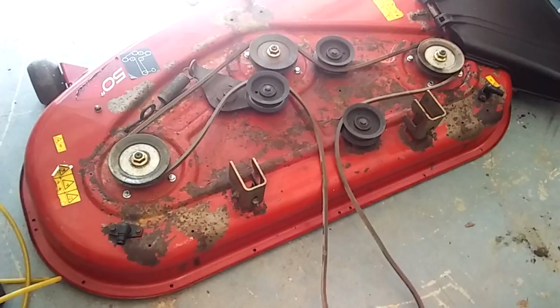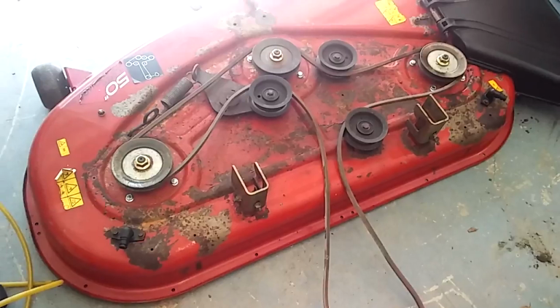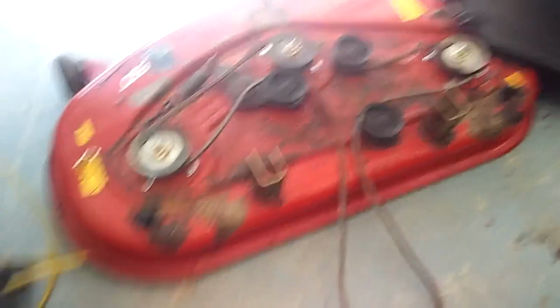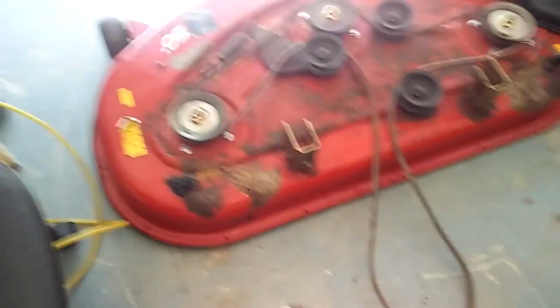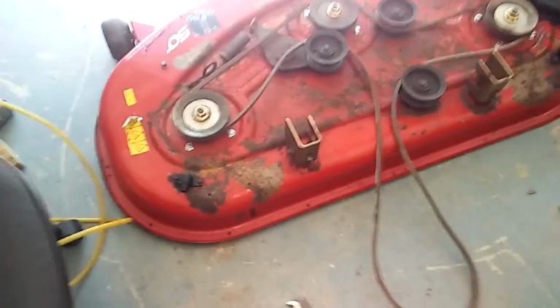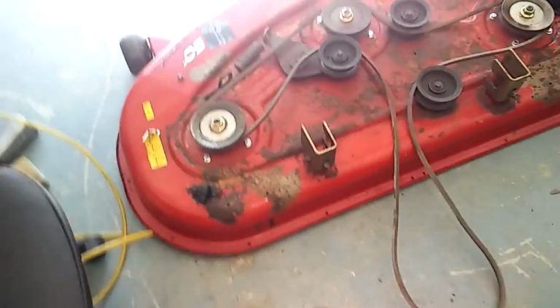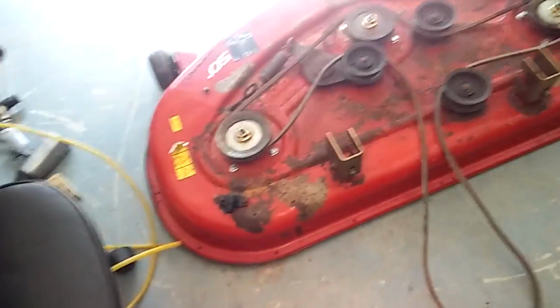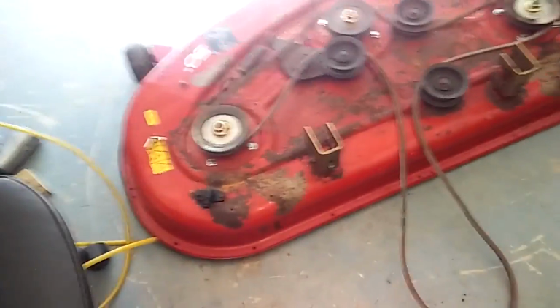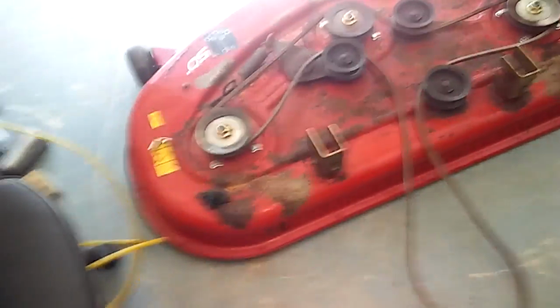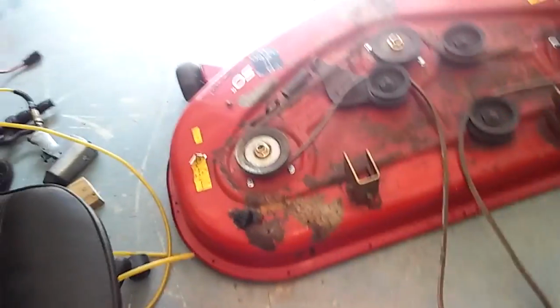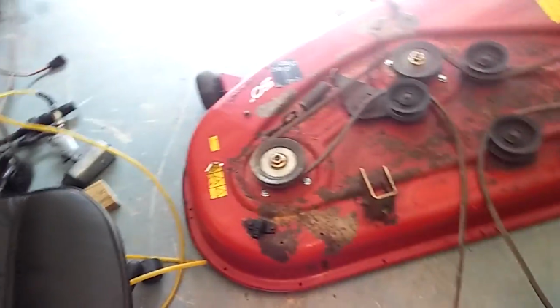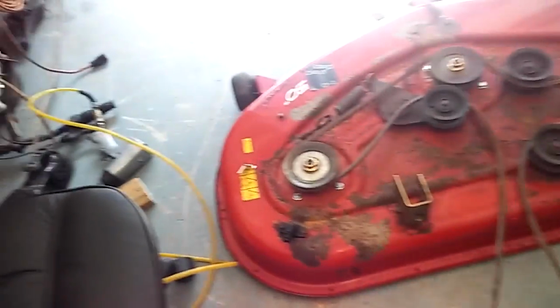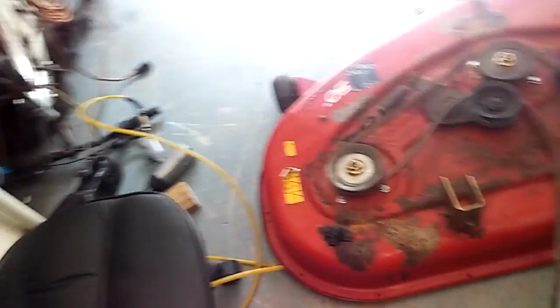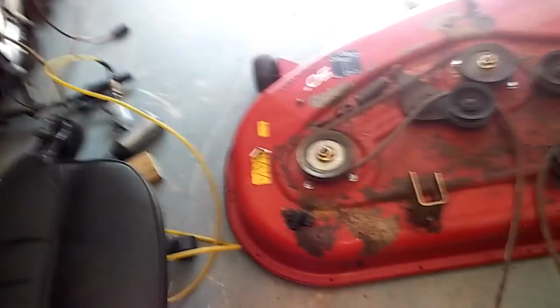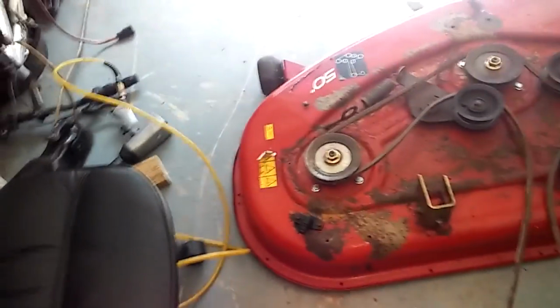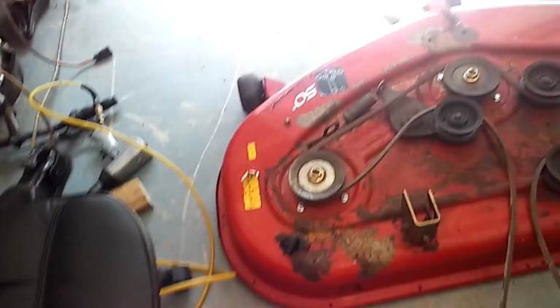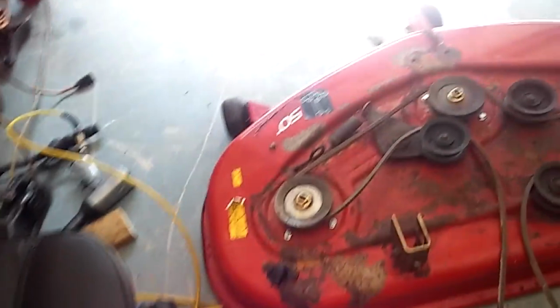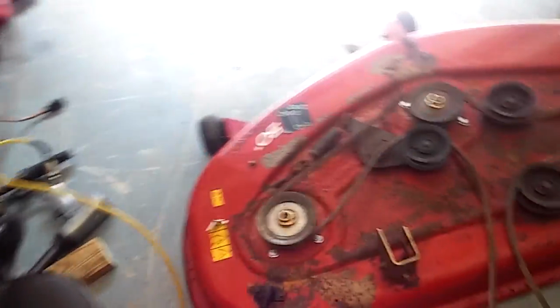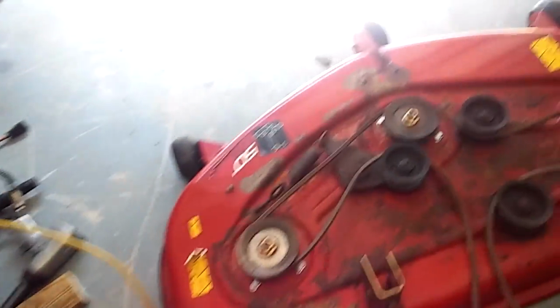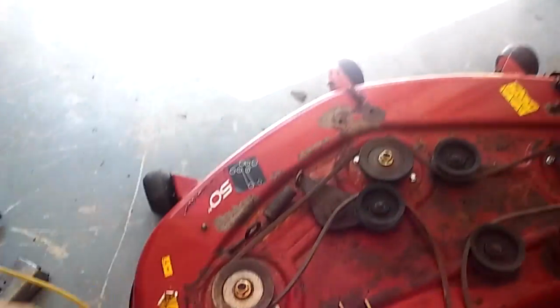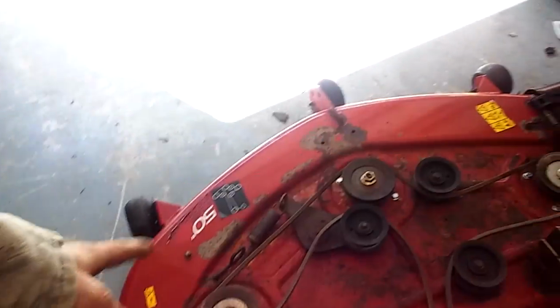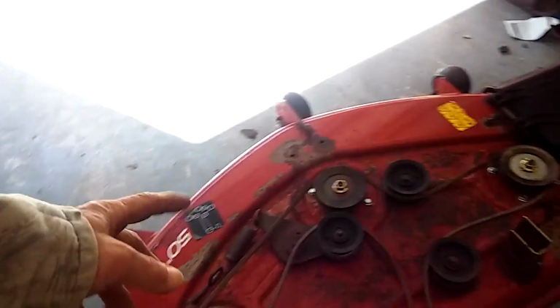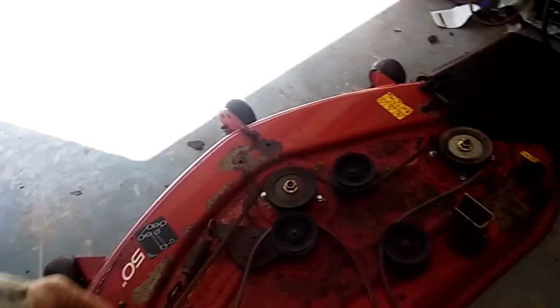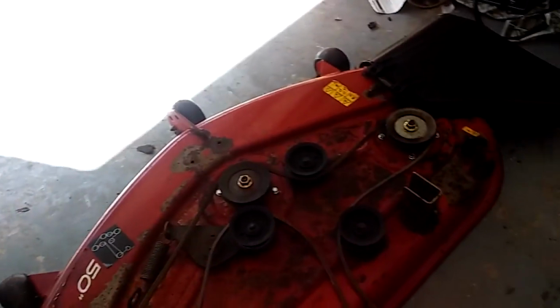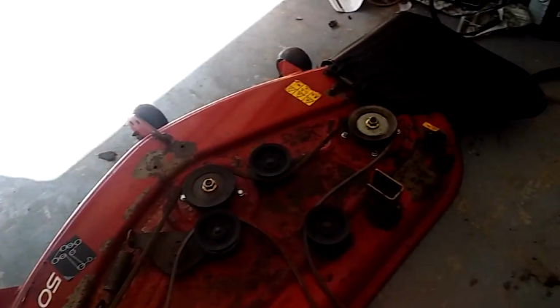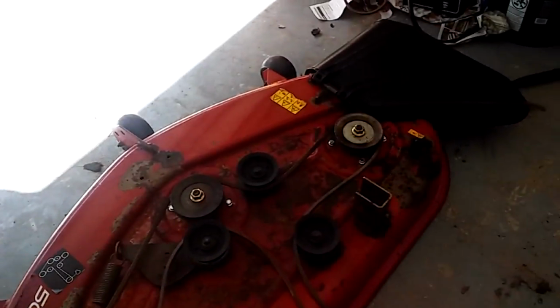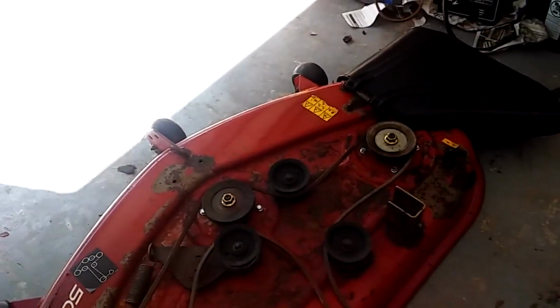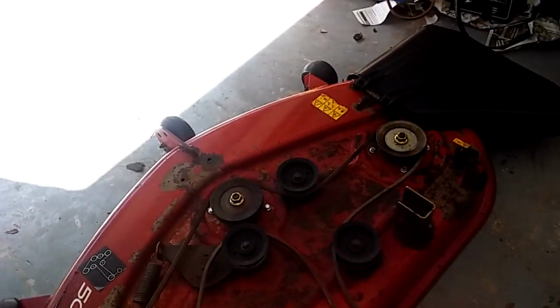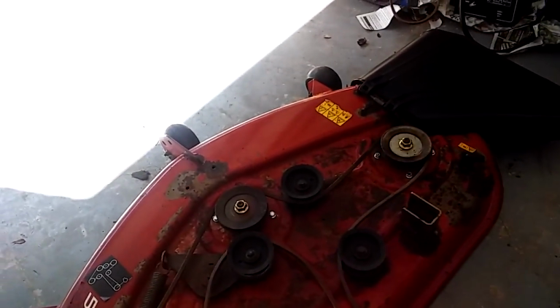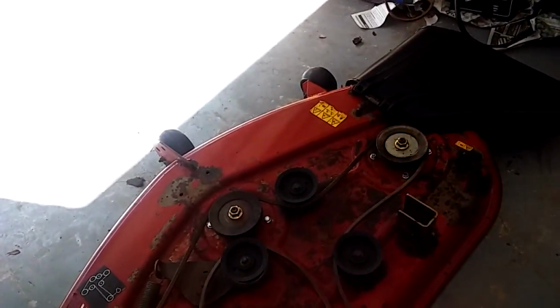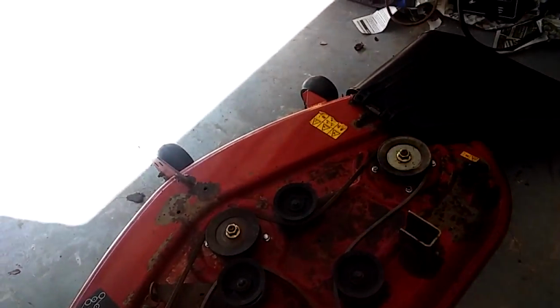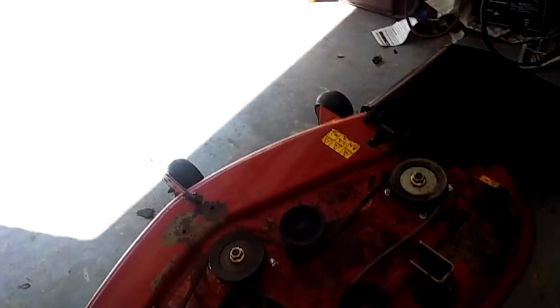It's complete. All we got to do is put the shield on the belt guards.